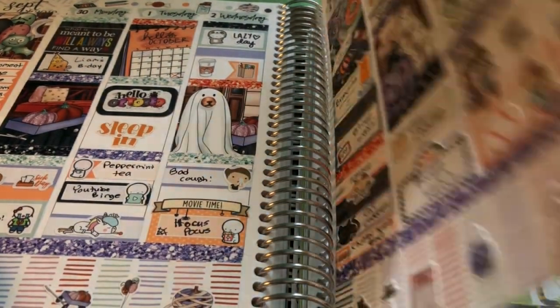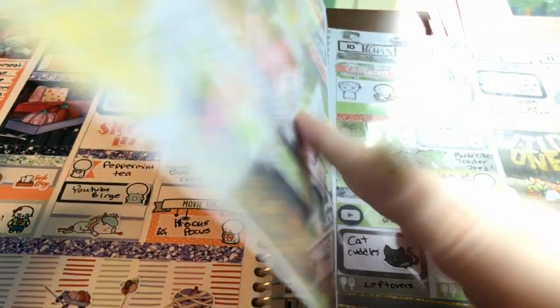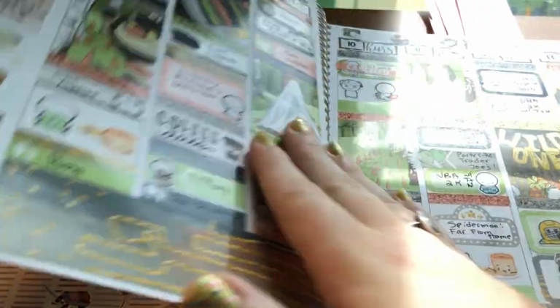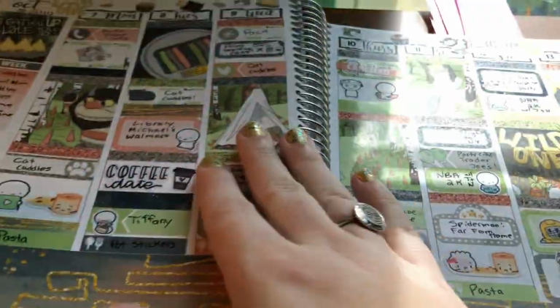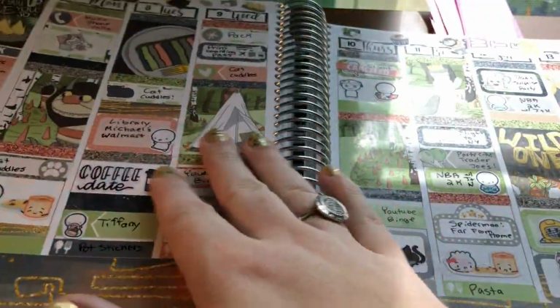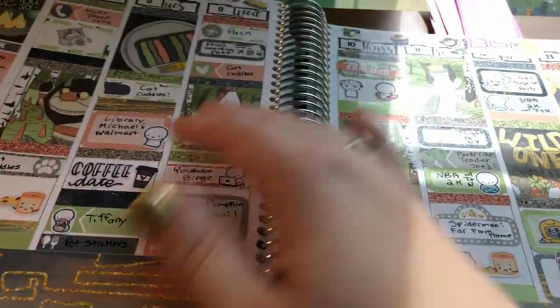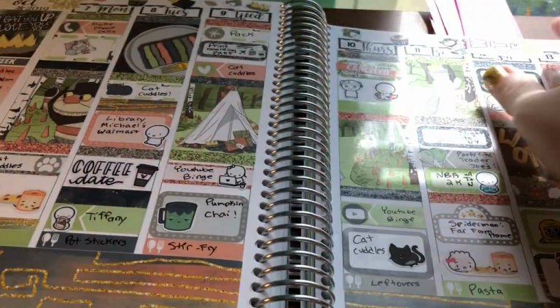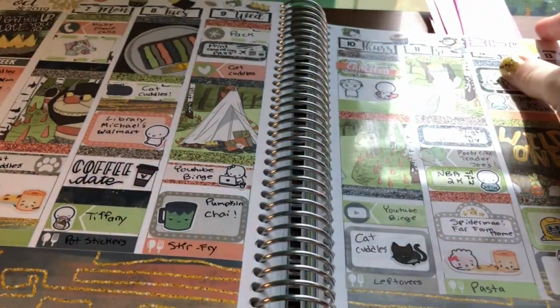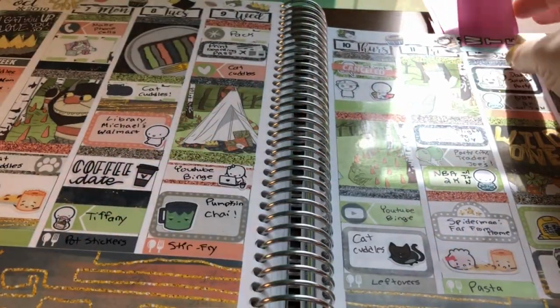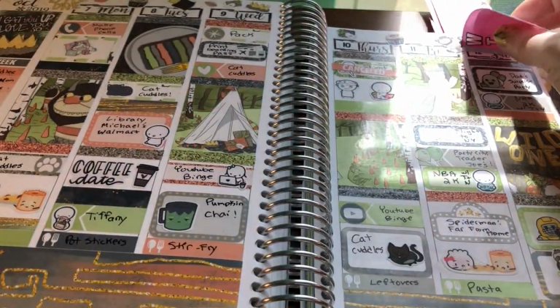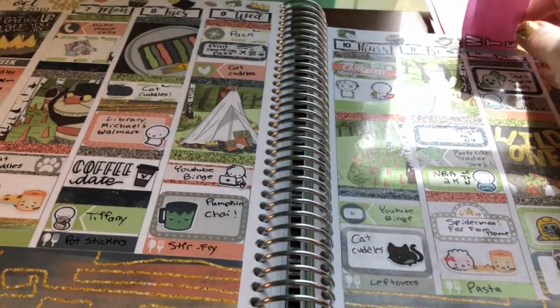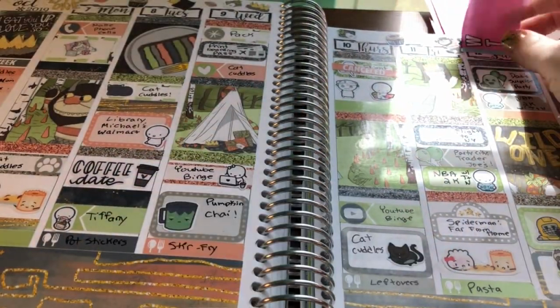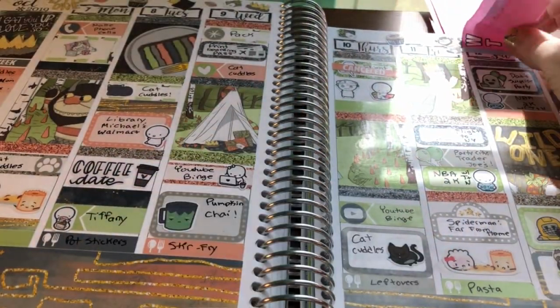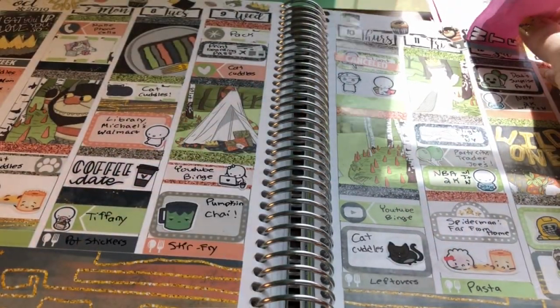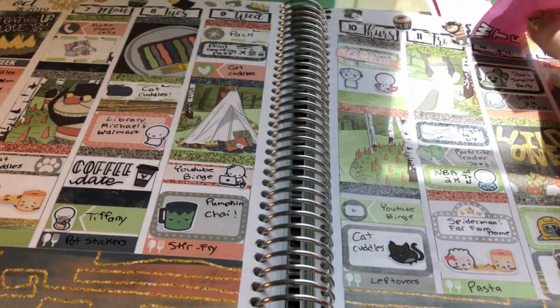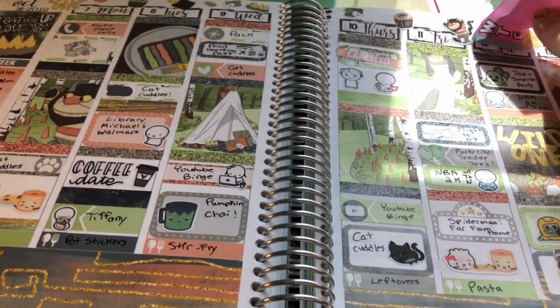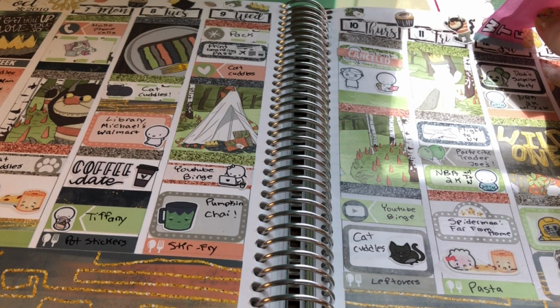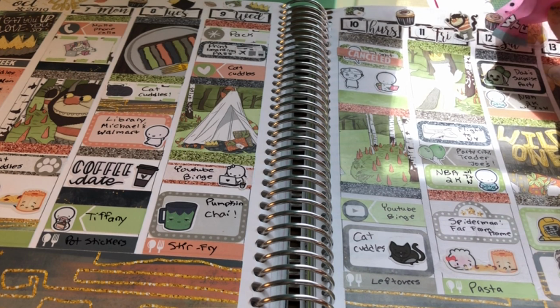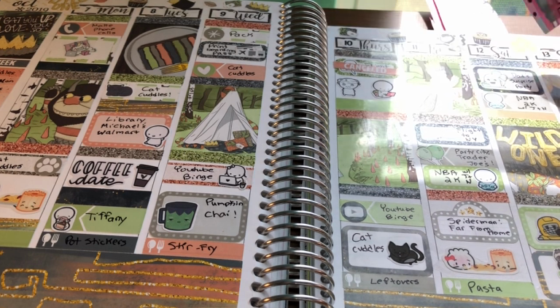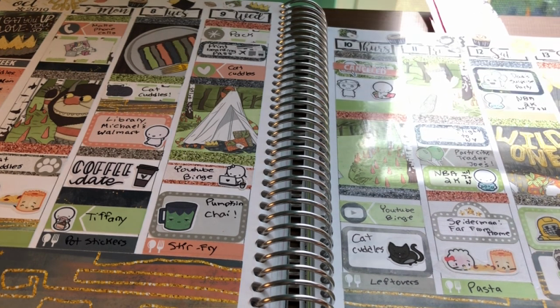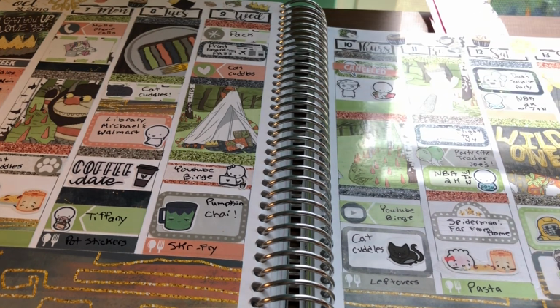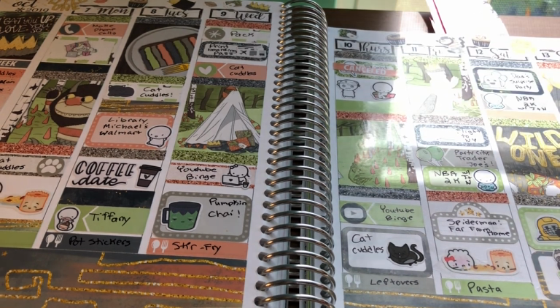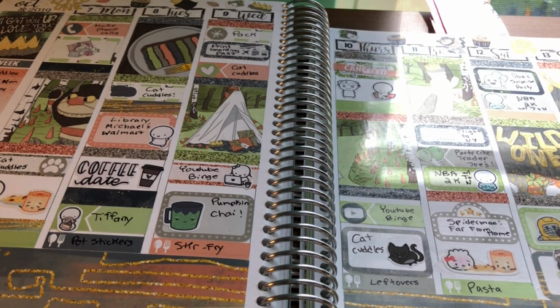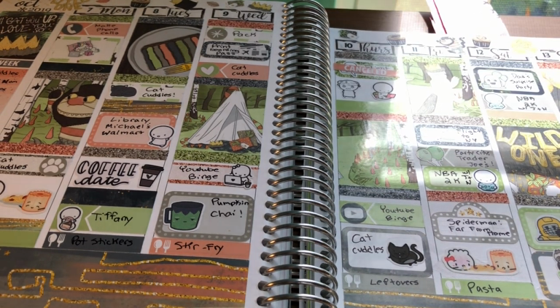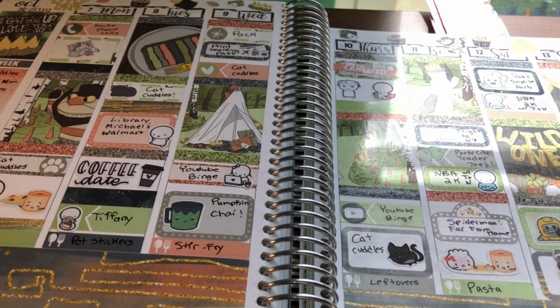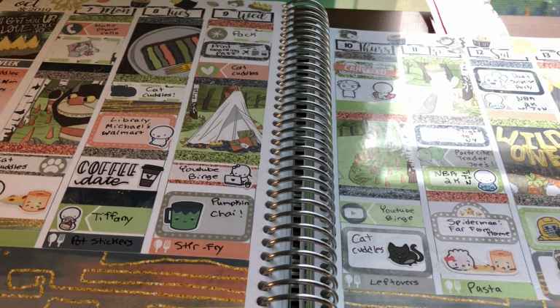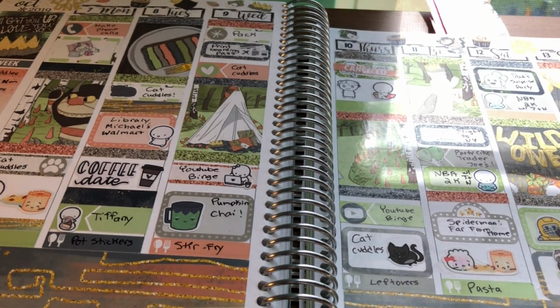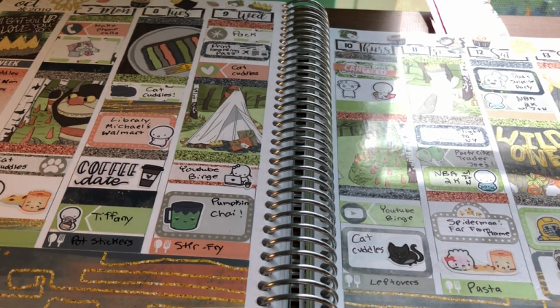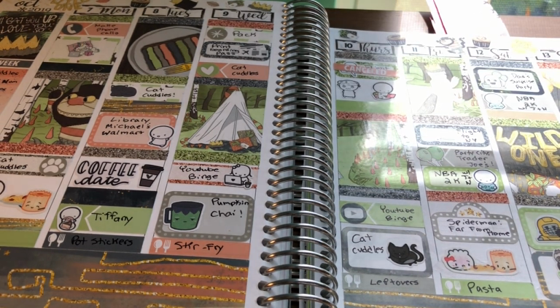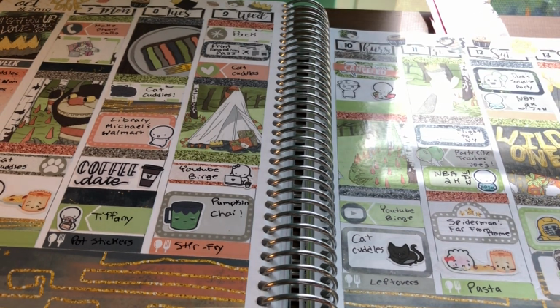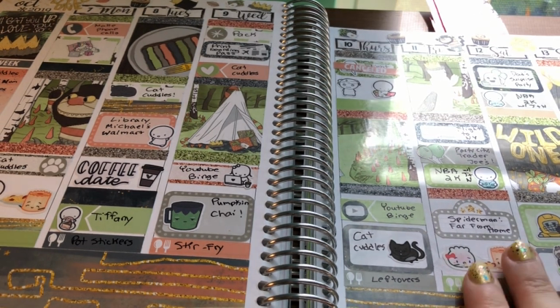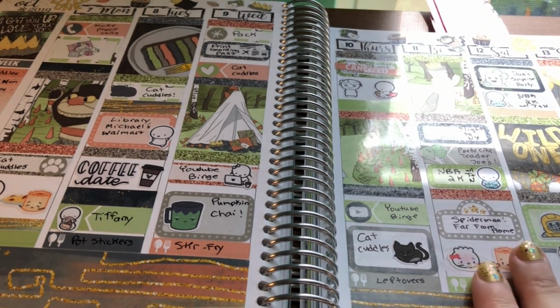Then the next two spreads I used birthday spreads.